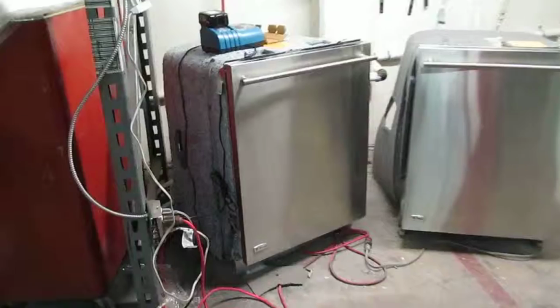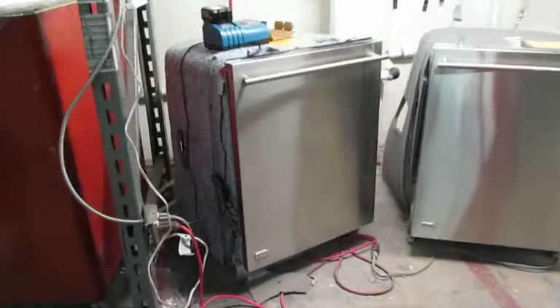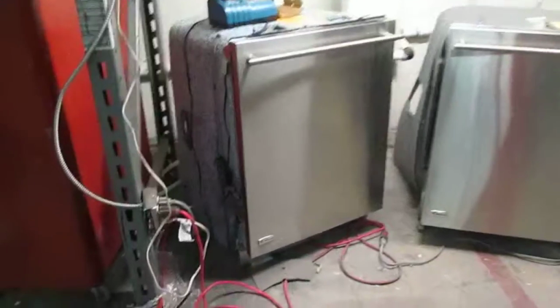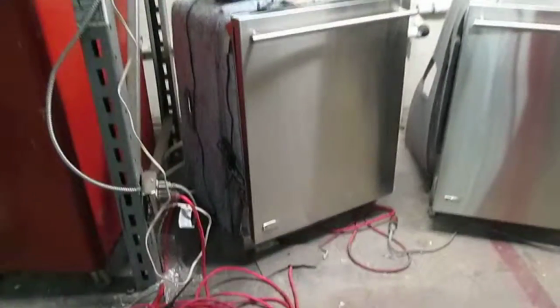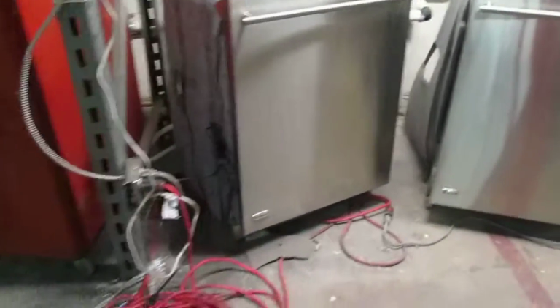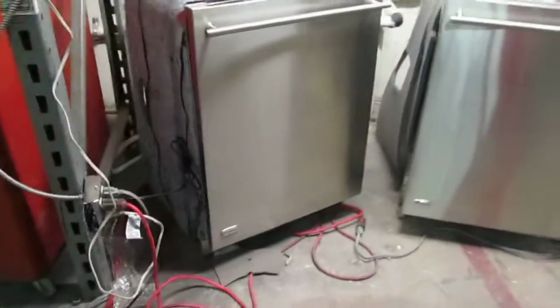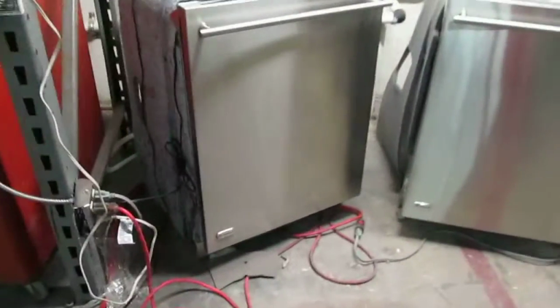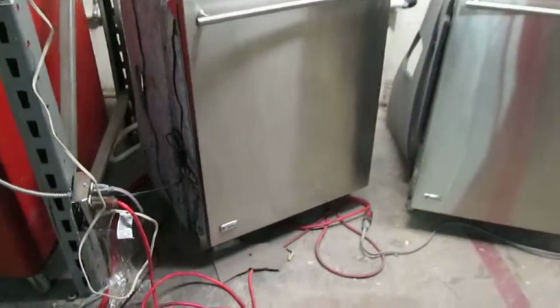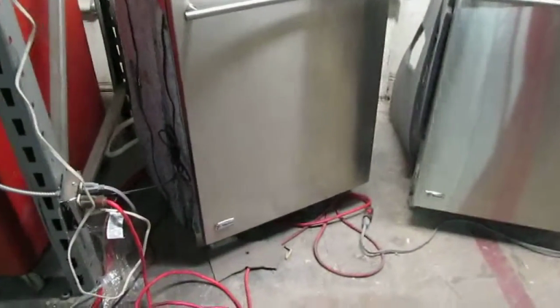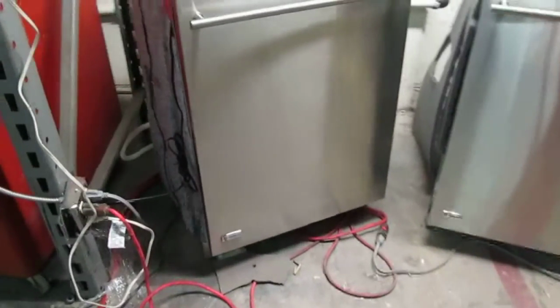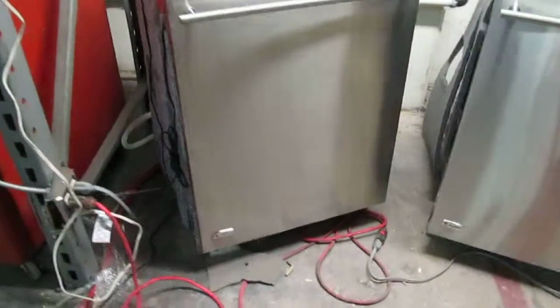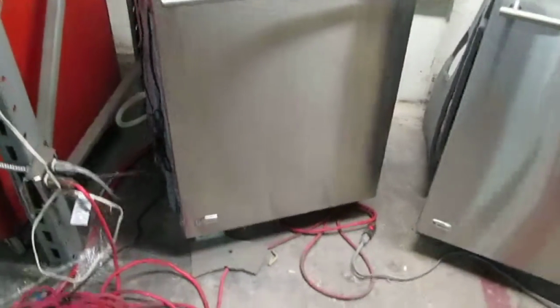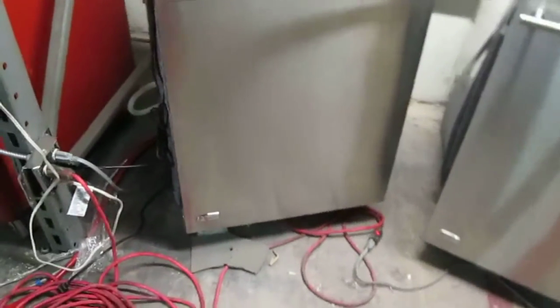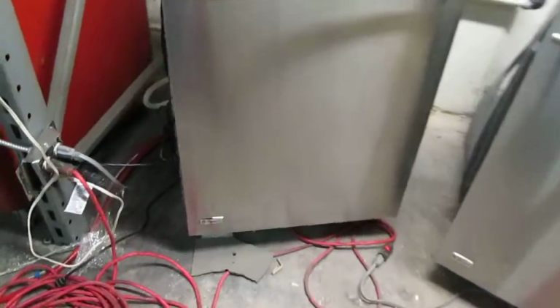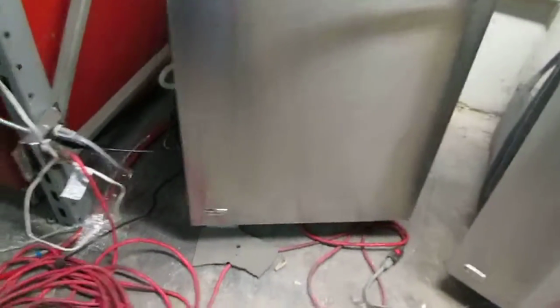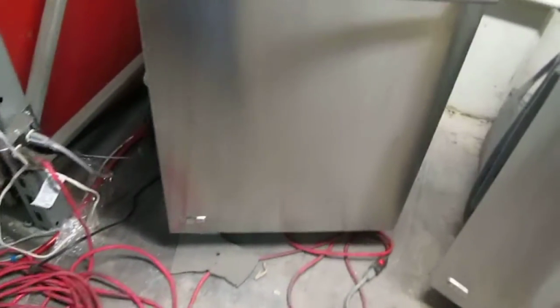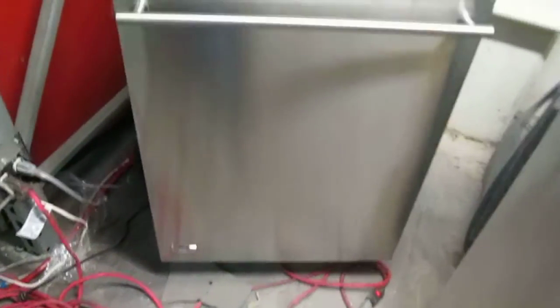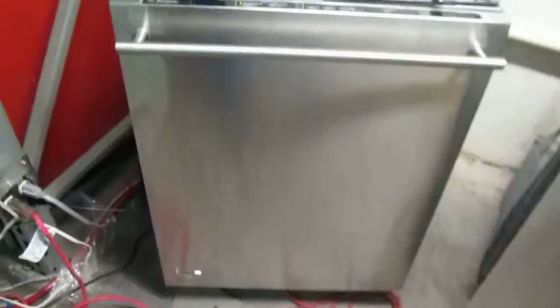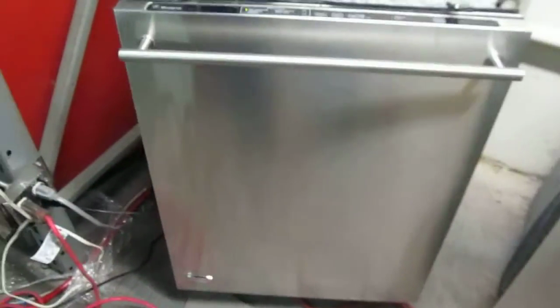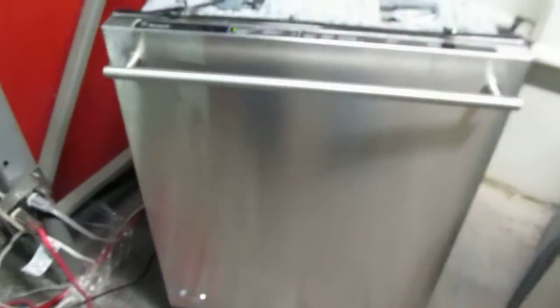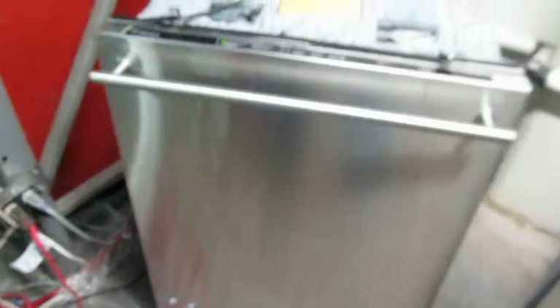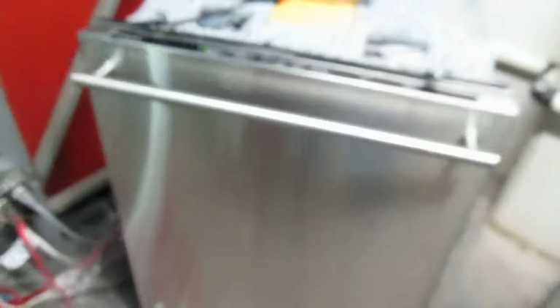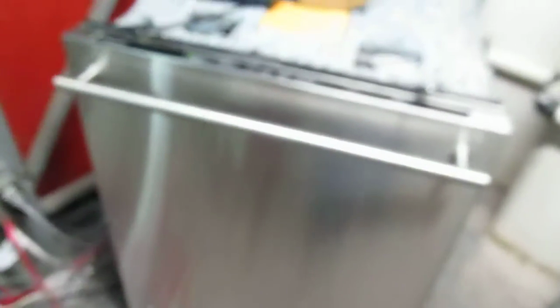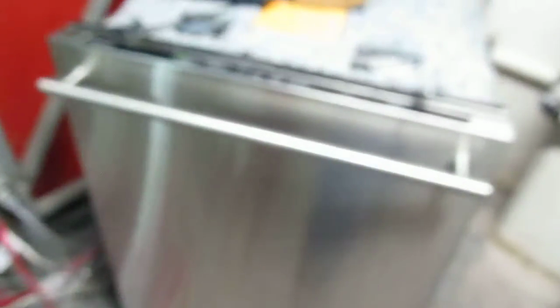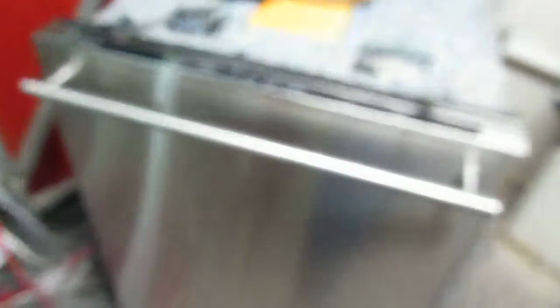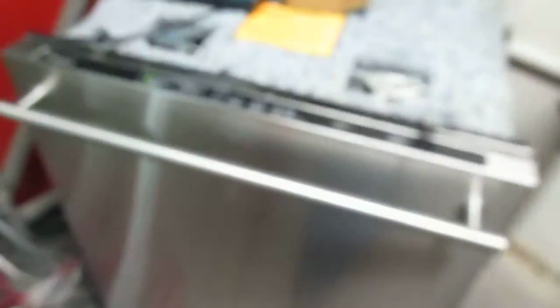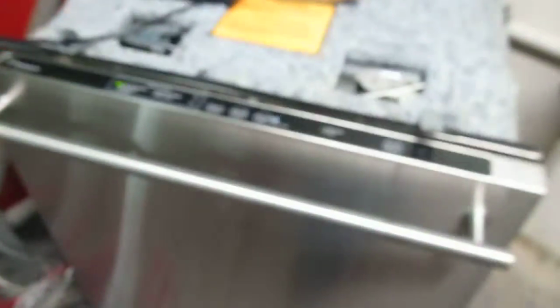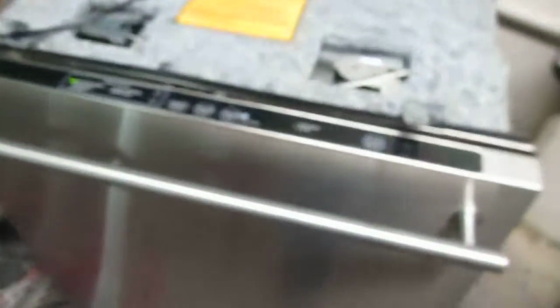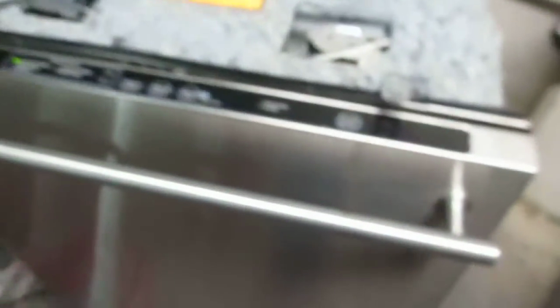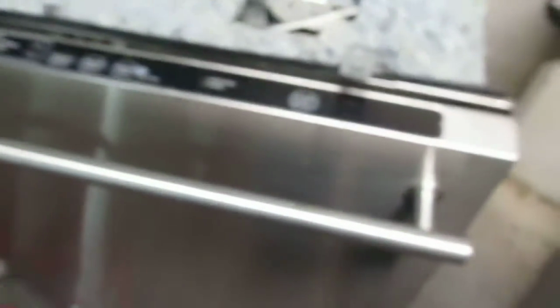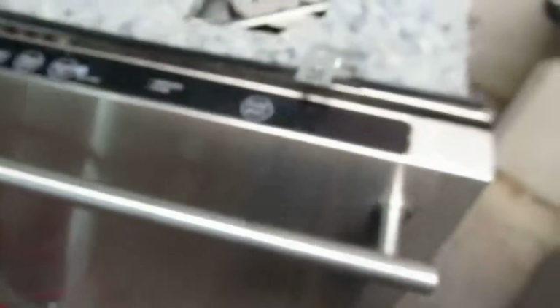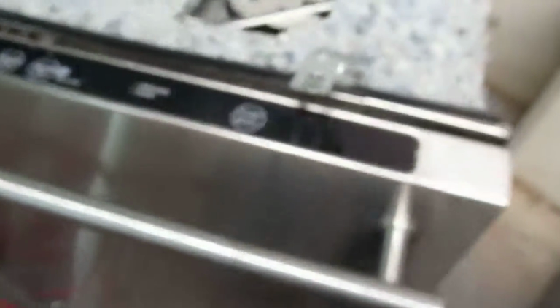This is the approval video for the GE Monogram Stainless Steel Top Control Dishwasher.